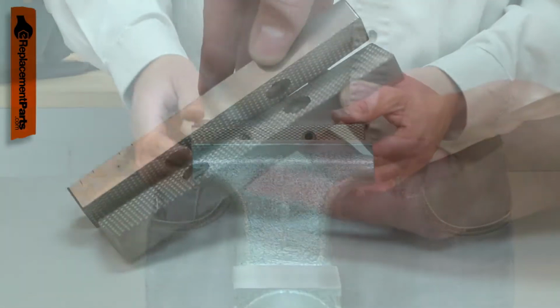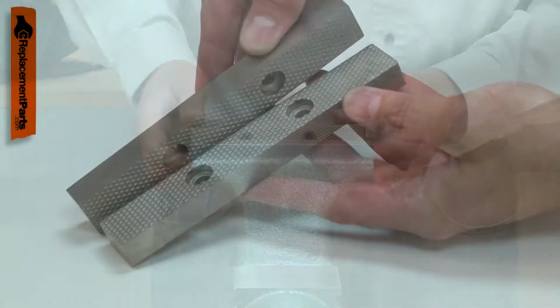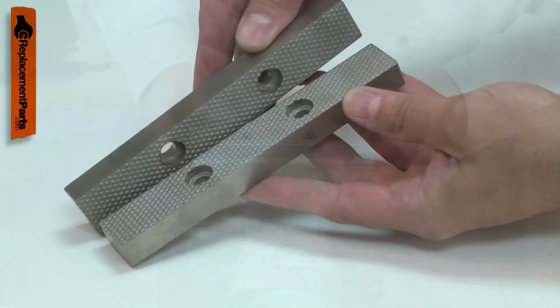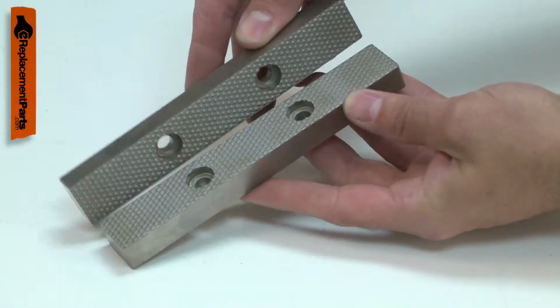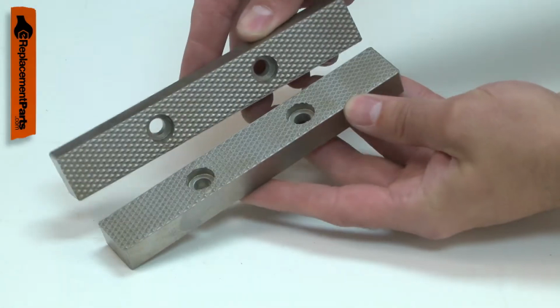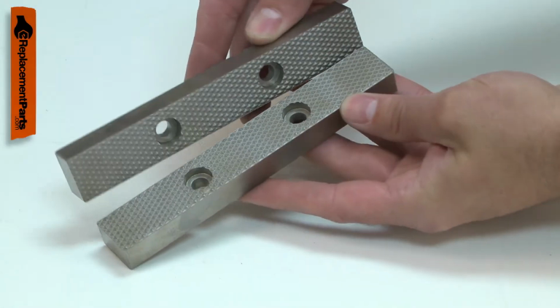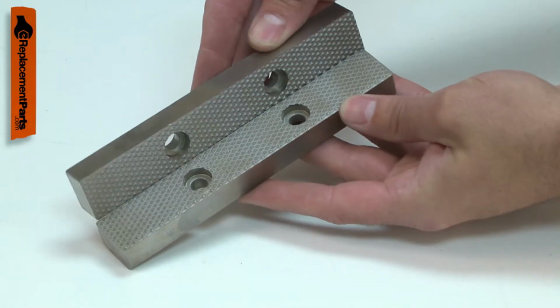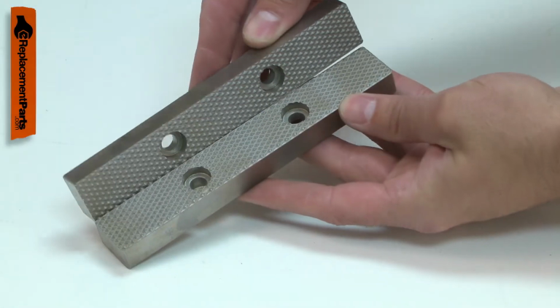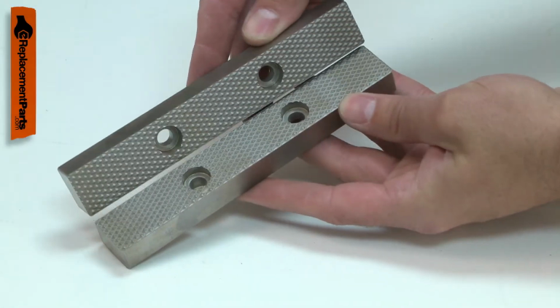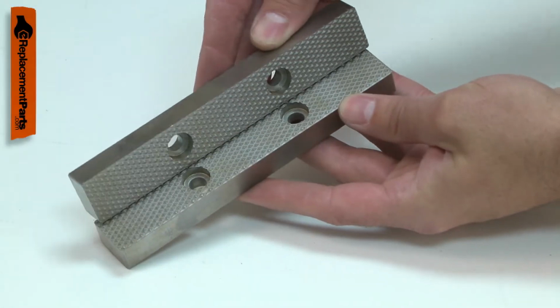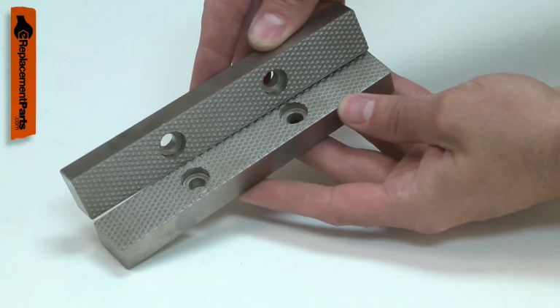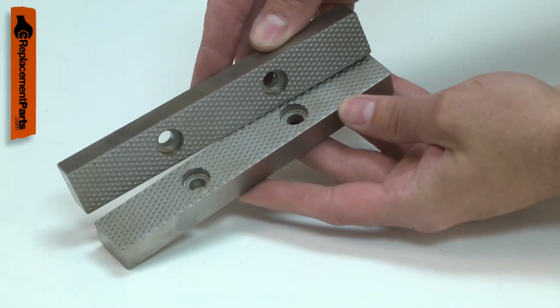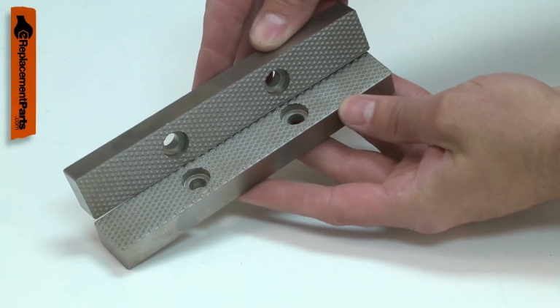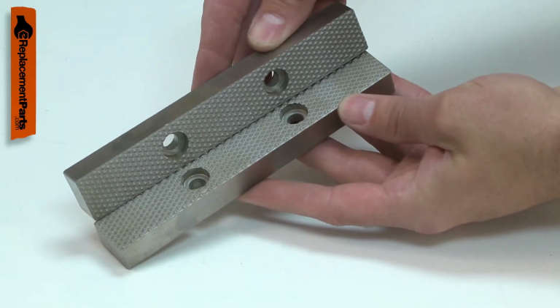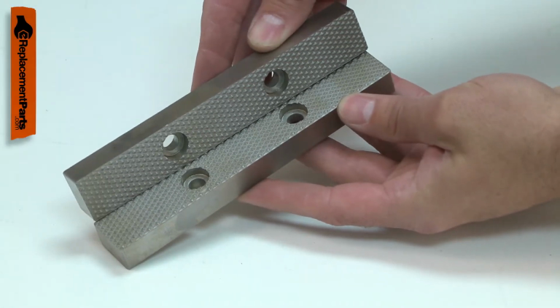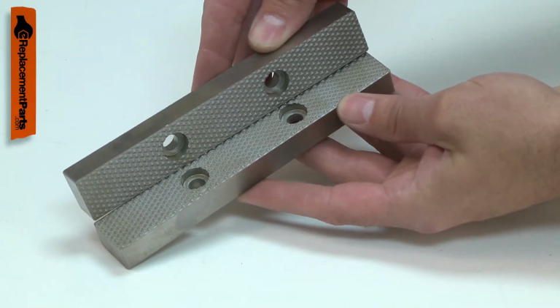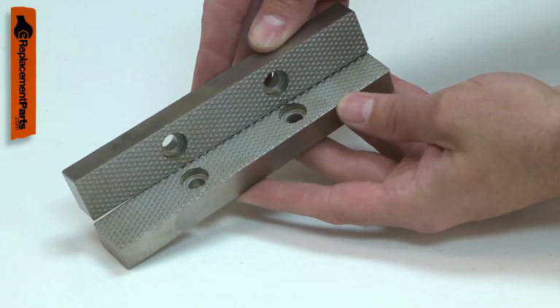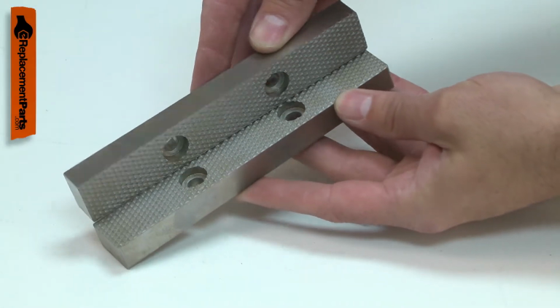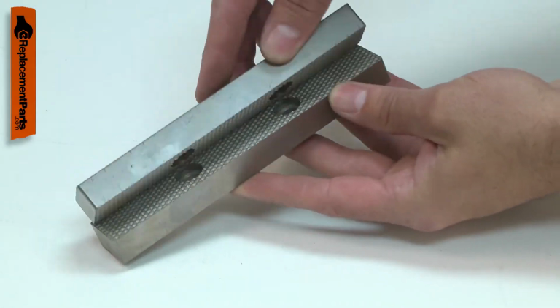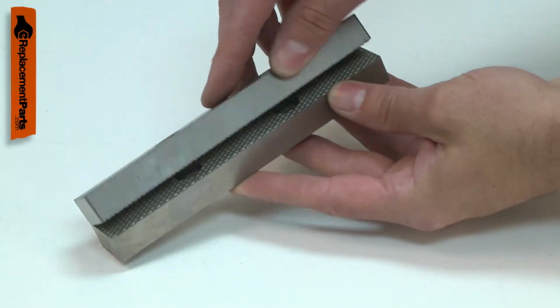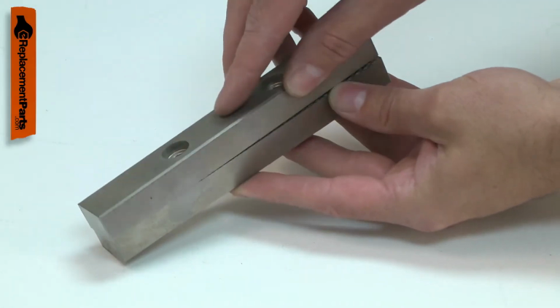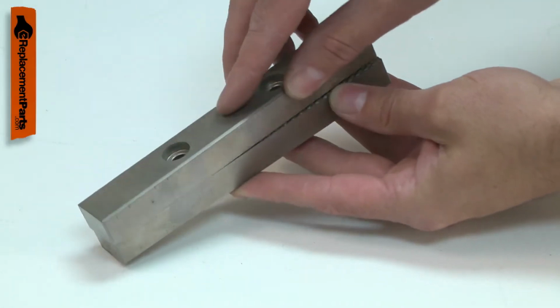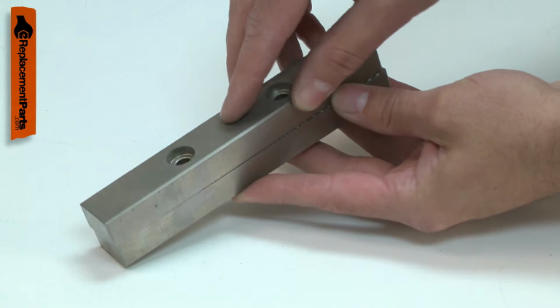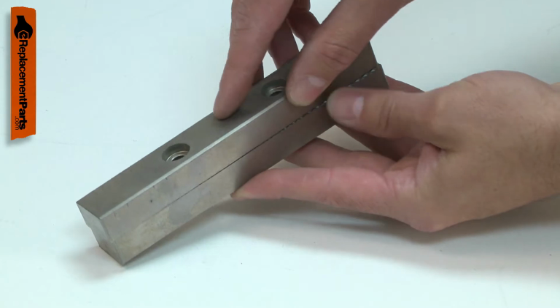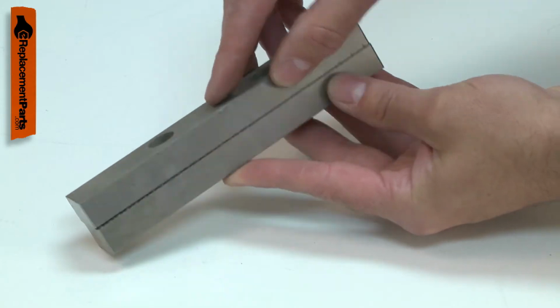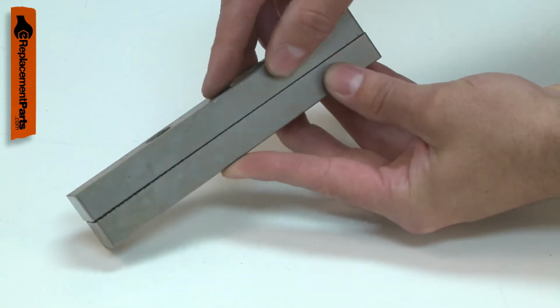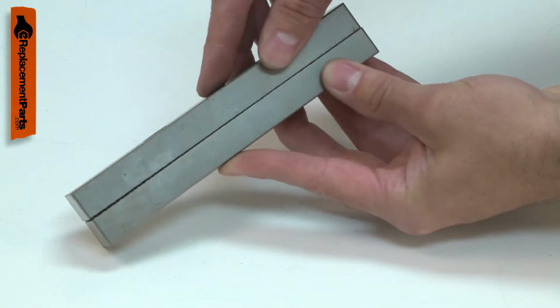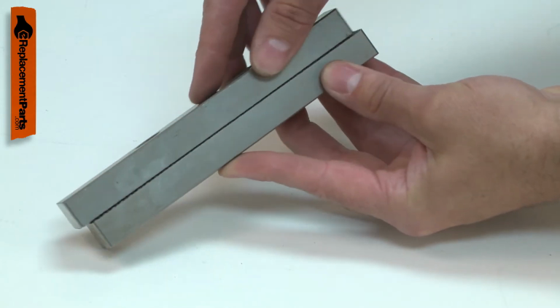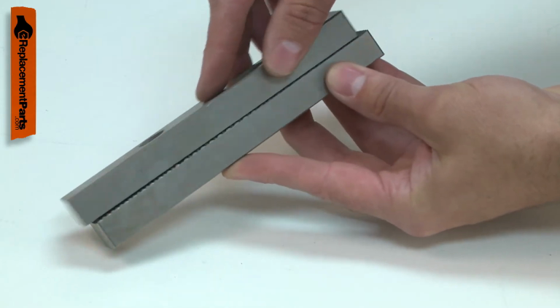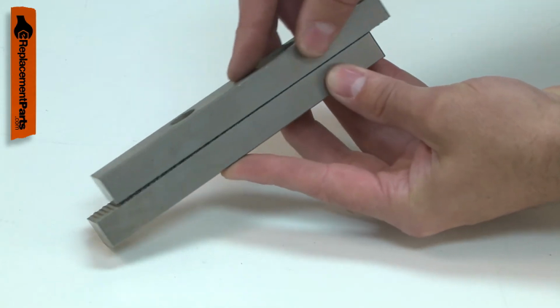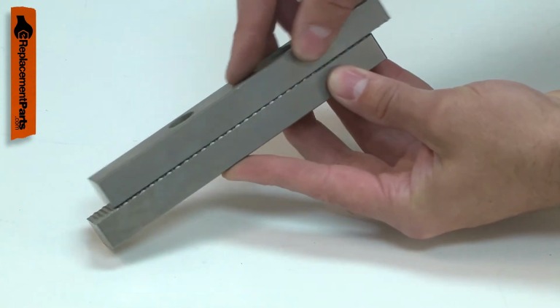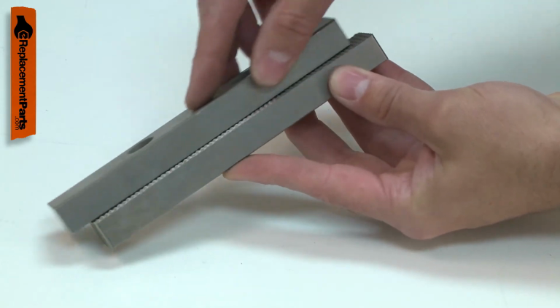Over time, the diamond point teeth on the jaws will wear out, causing the vise to no longer grip firmly.